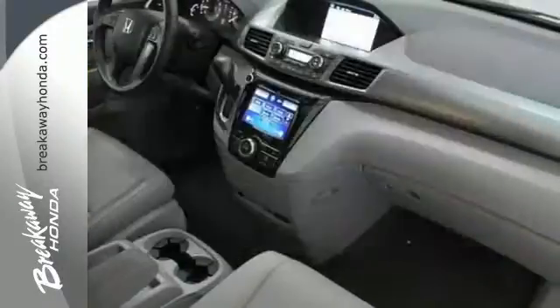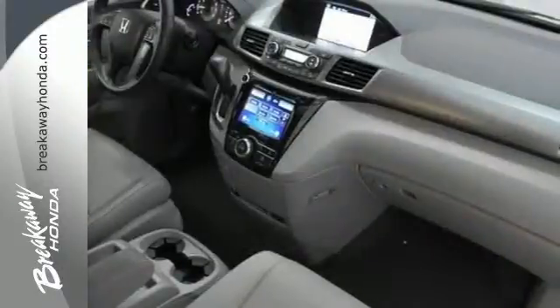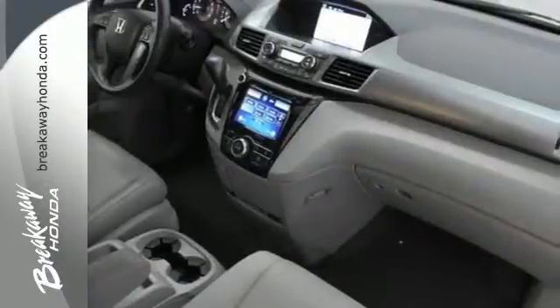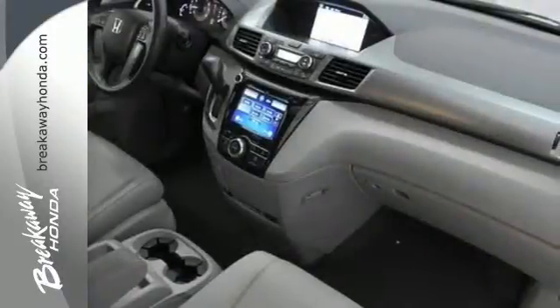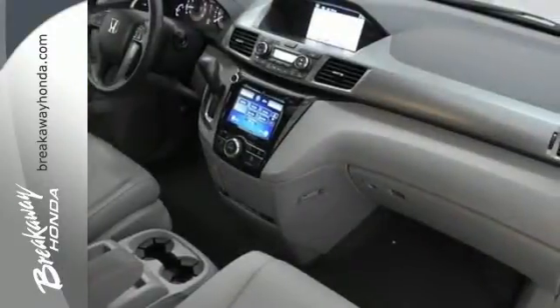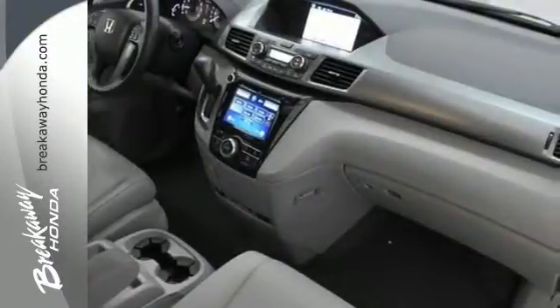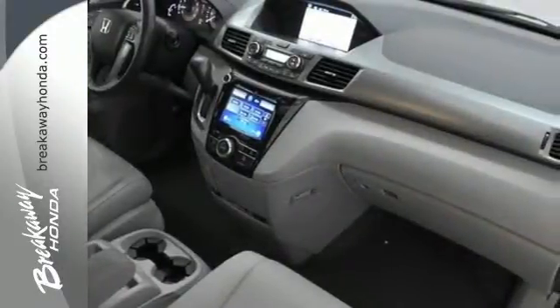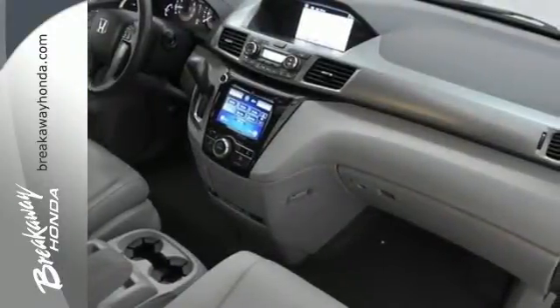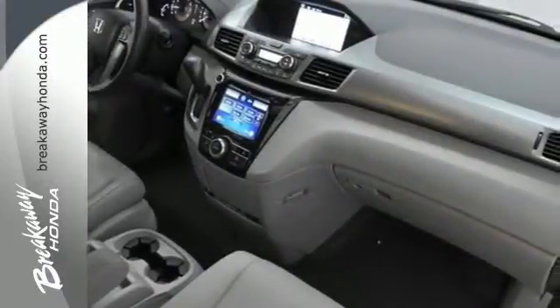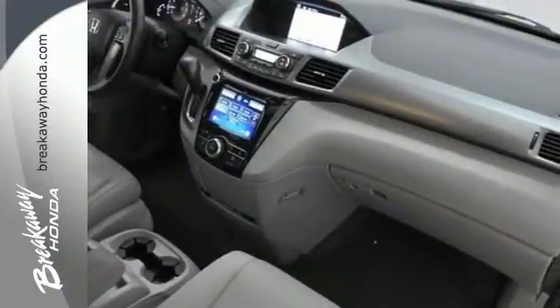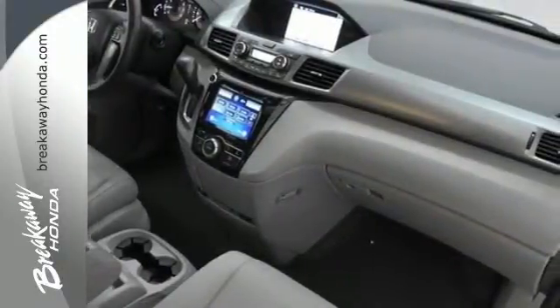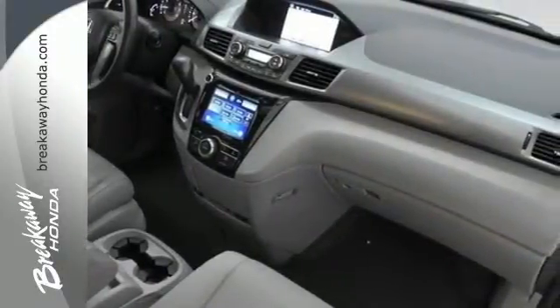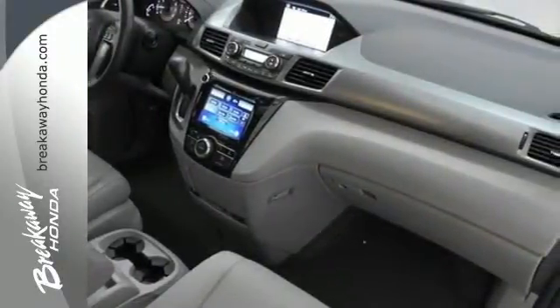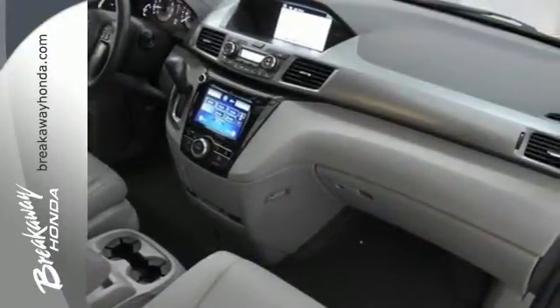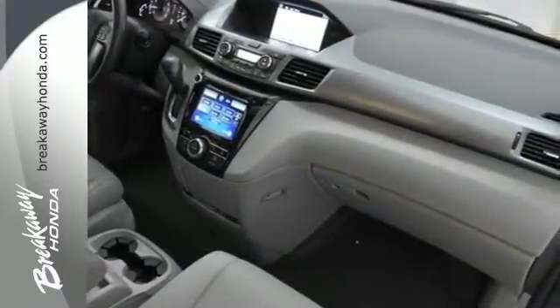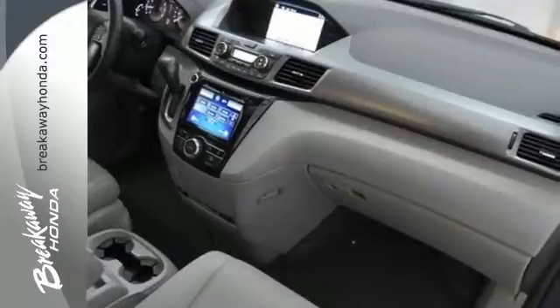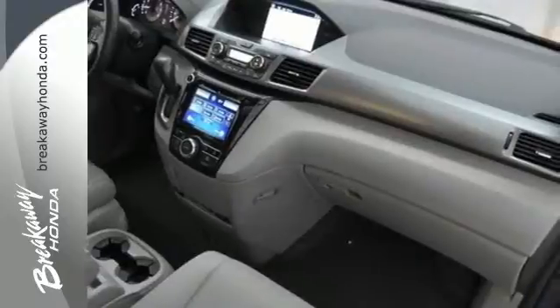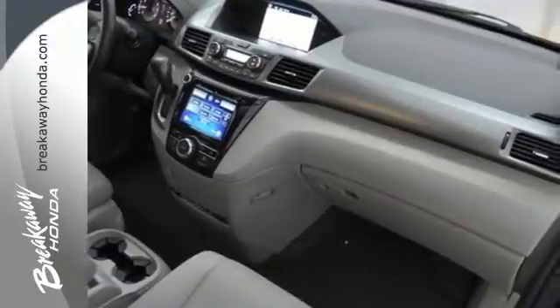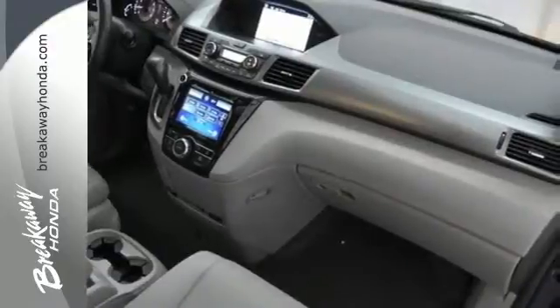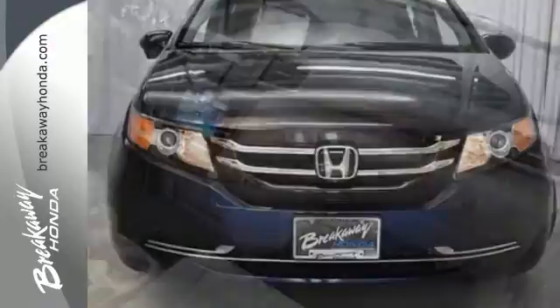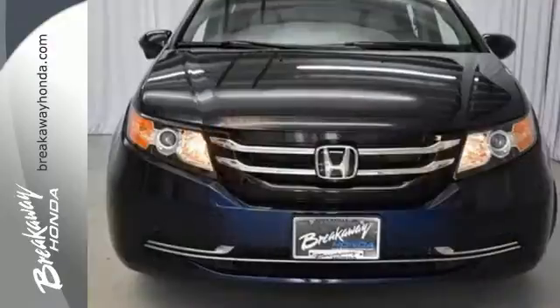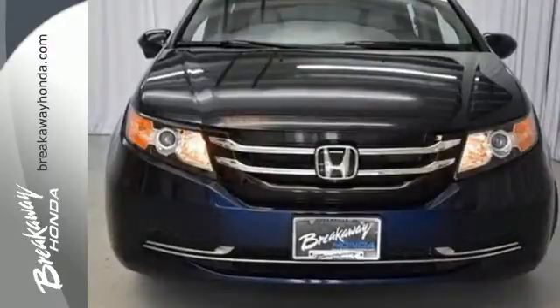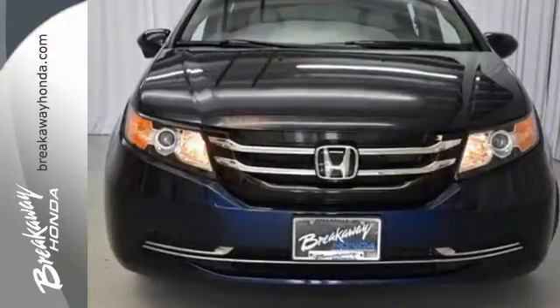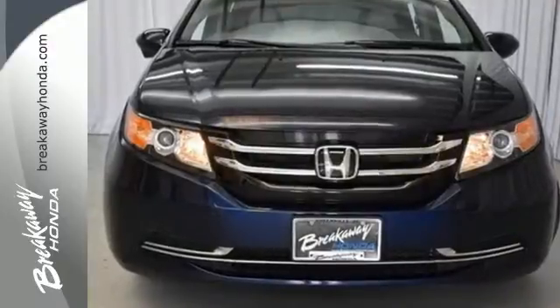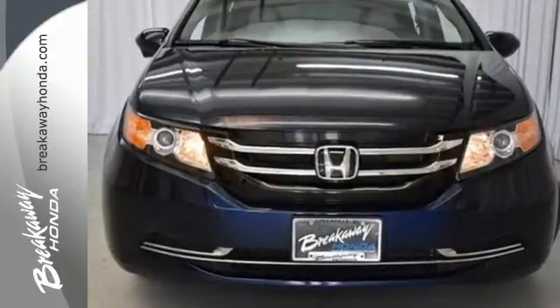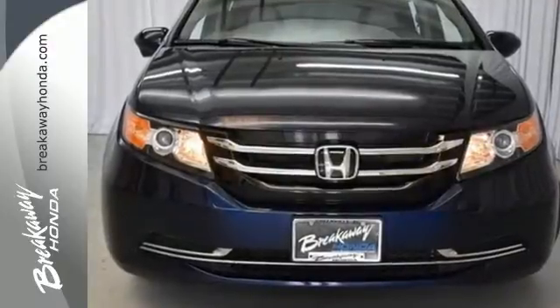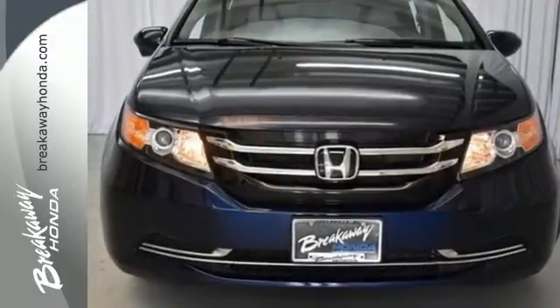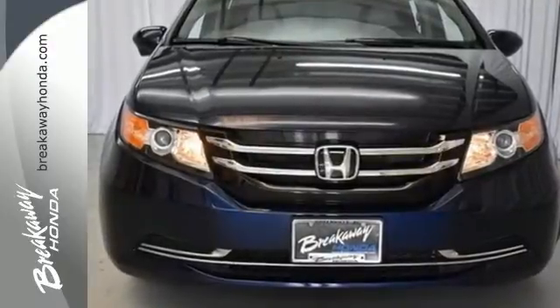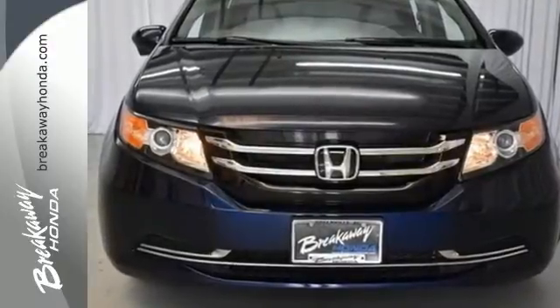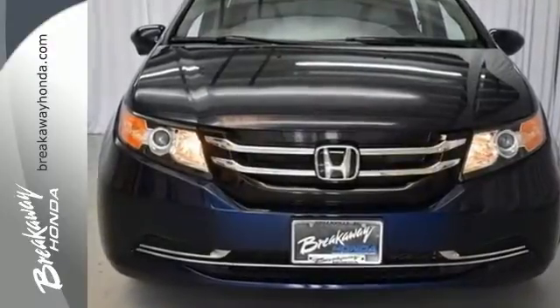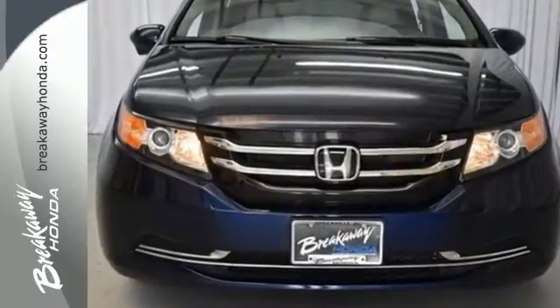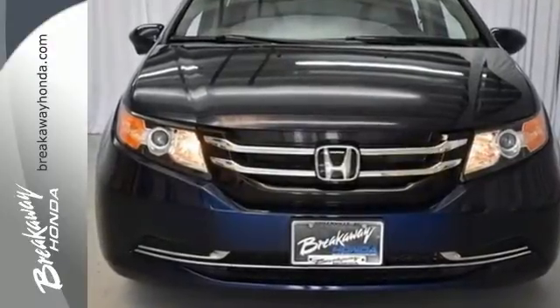Versatility, responsibility, possibility. That's the 2014 Odyssey. Check it out today.